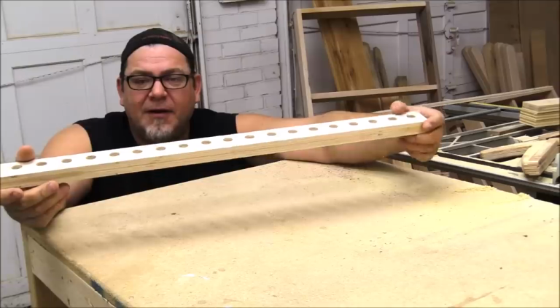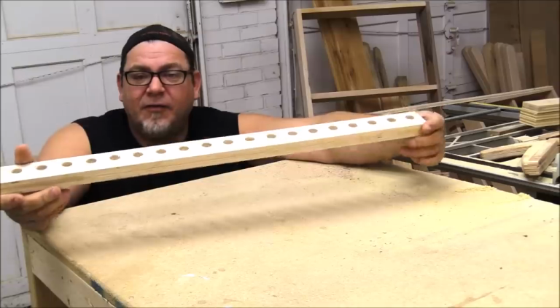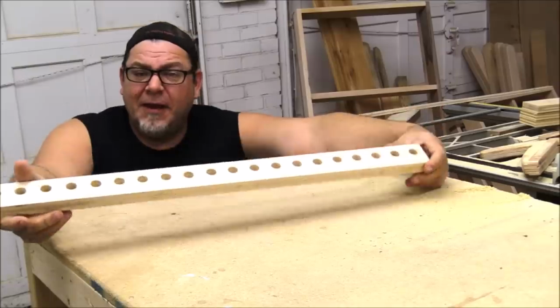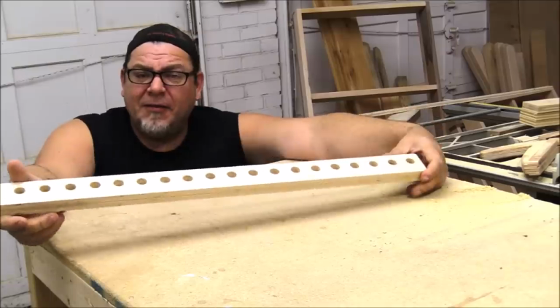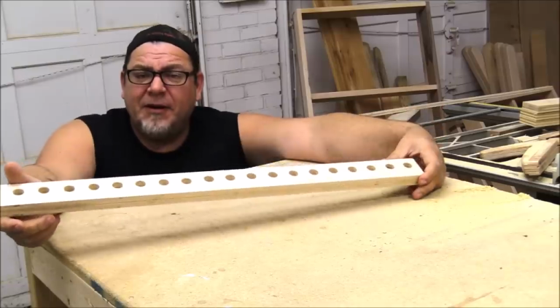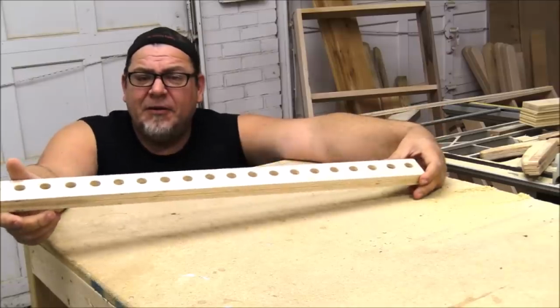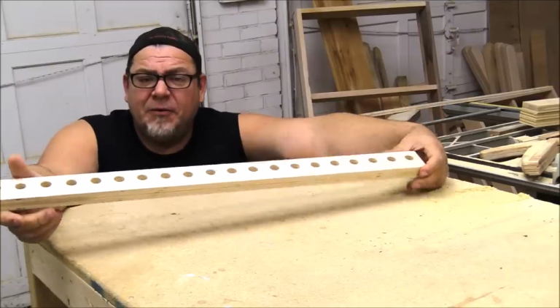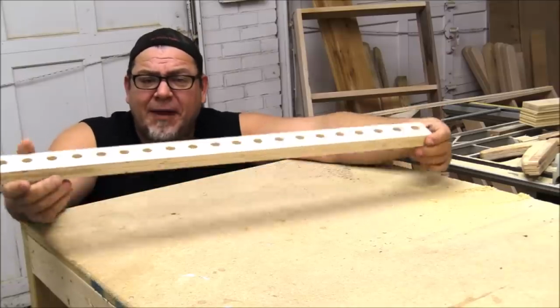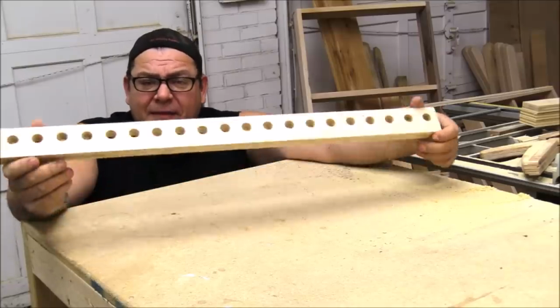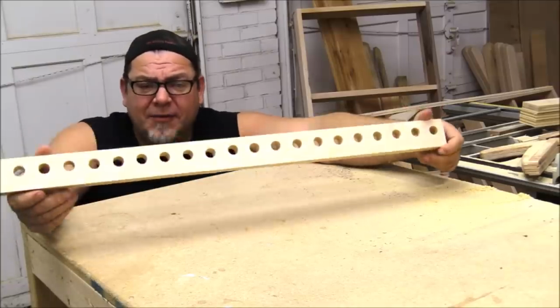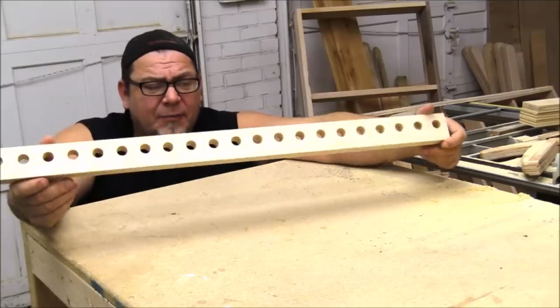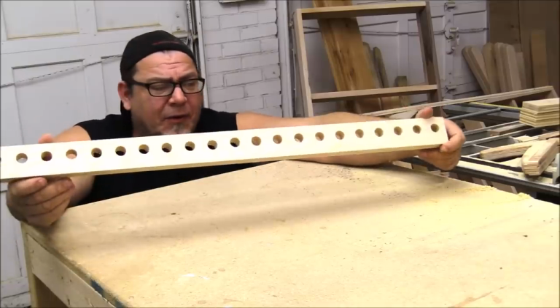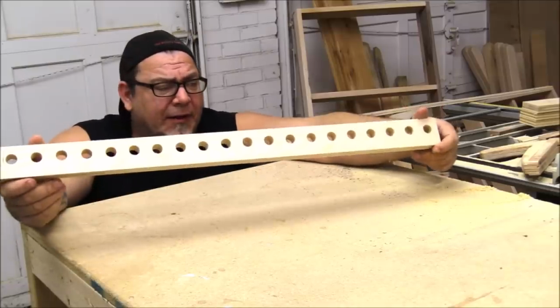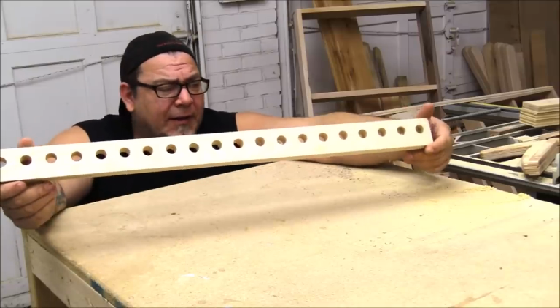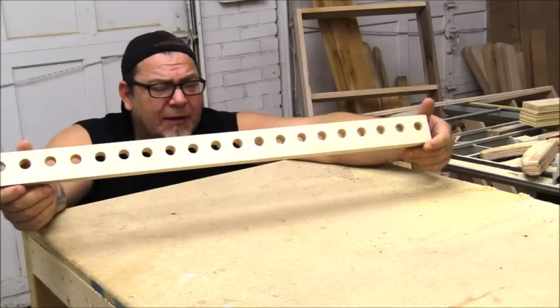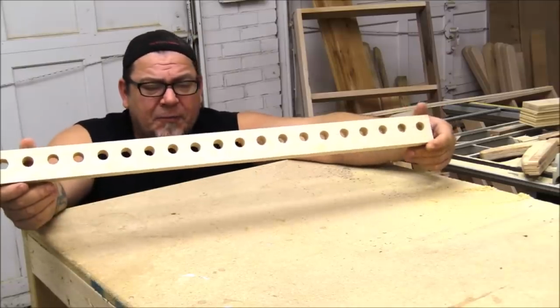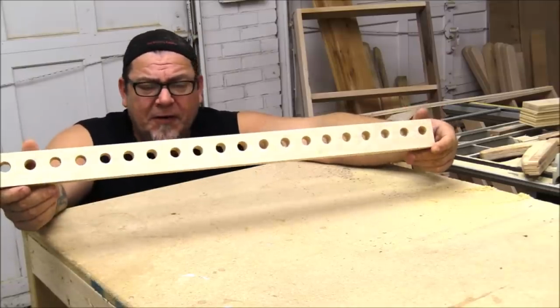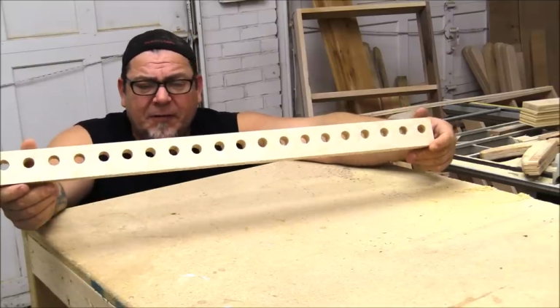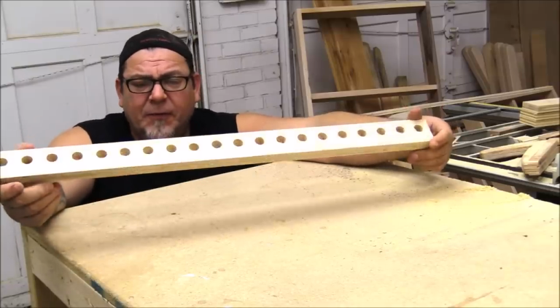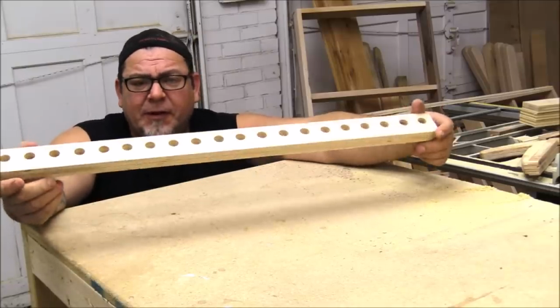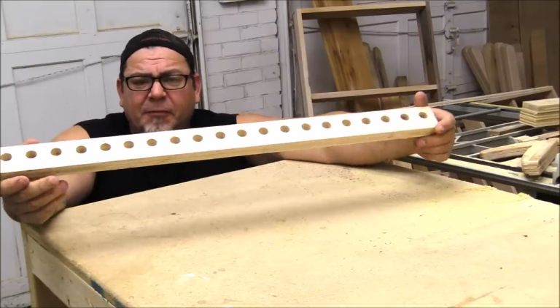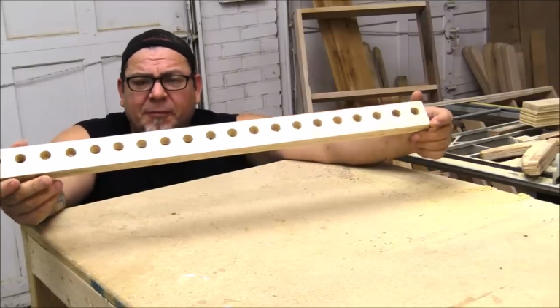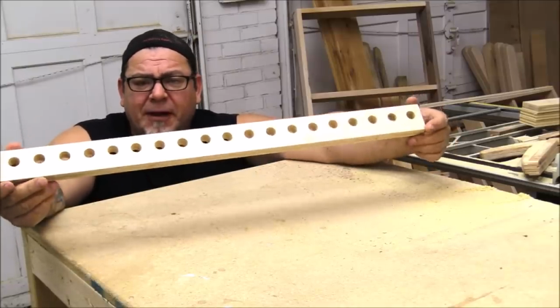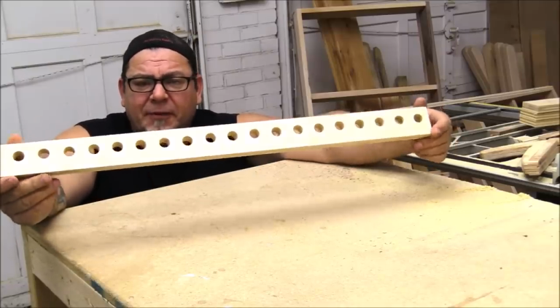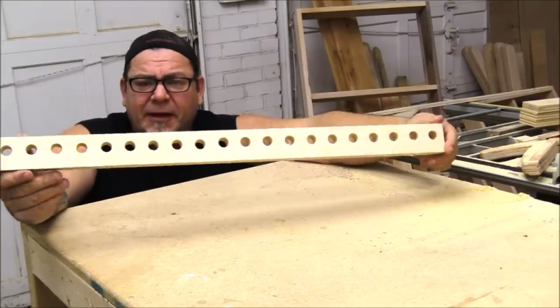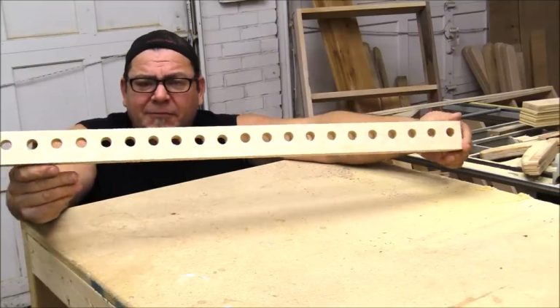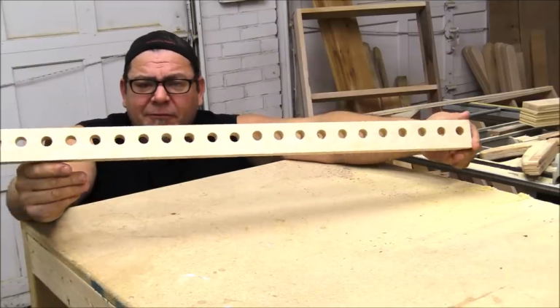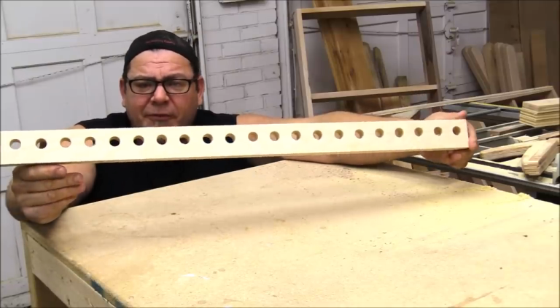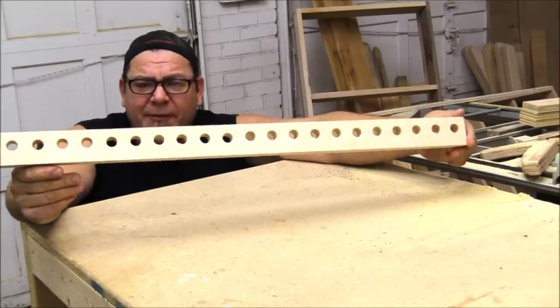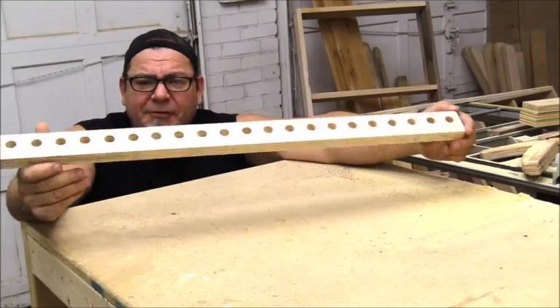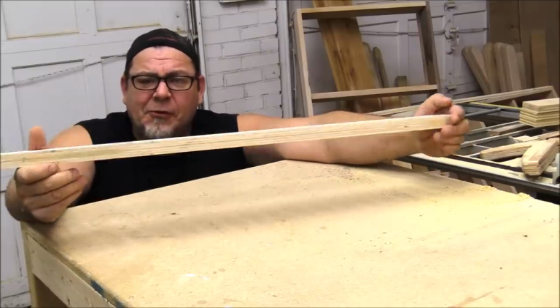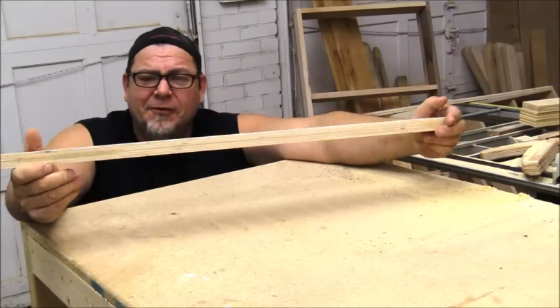The next thing we need to do is make this component. It's pretty simple — we glue up some plywood and drill a bunch of holes.